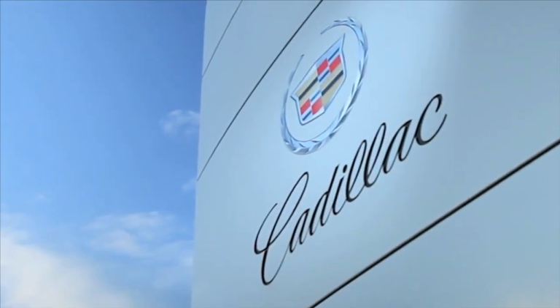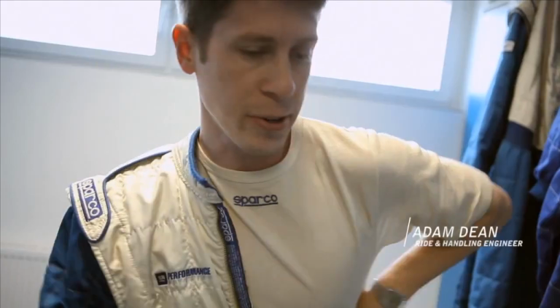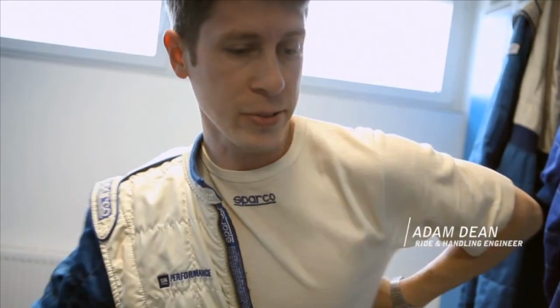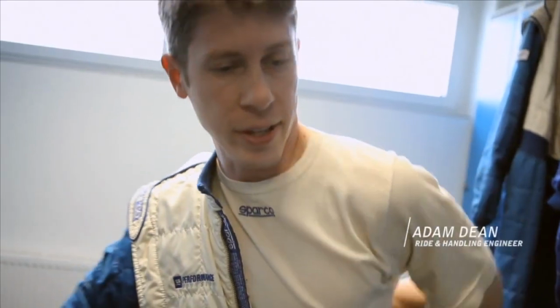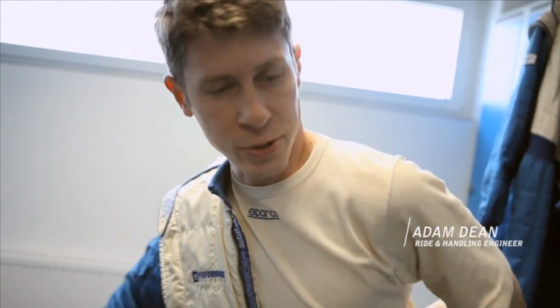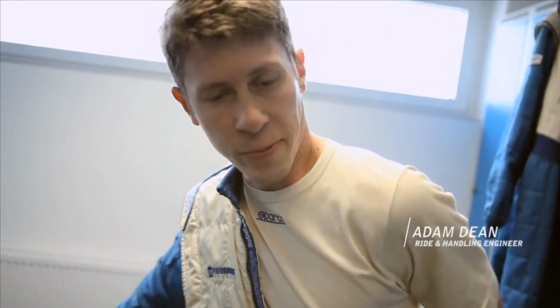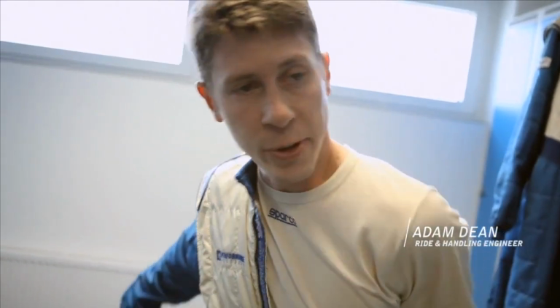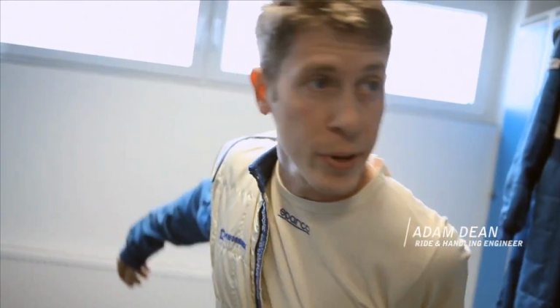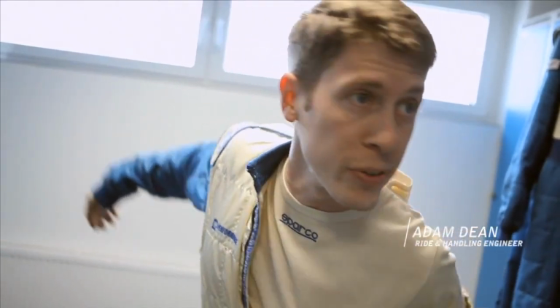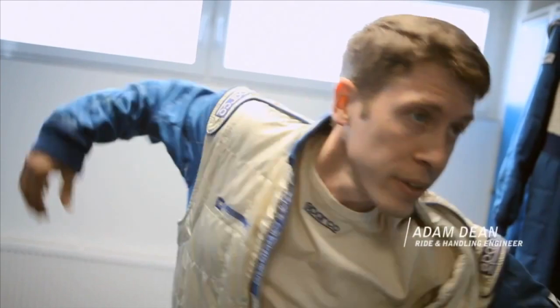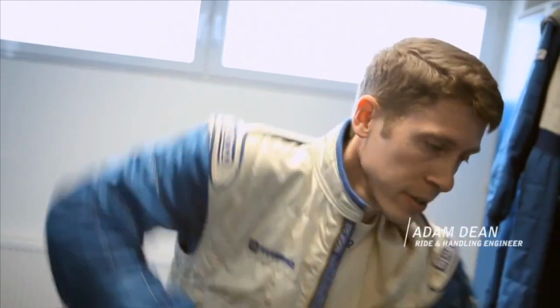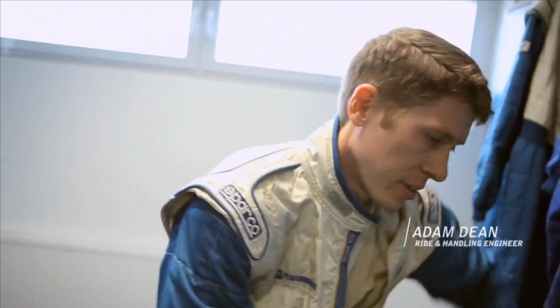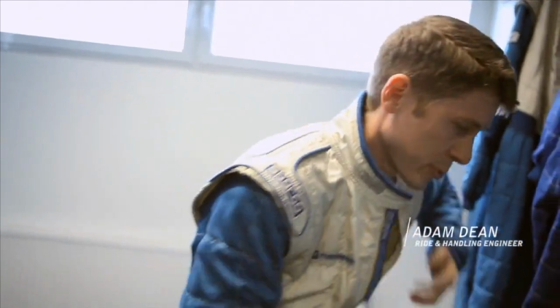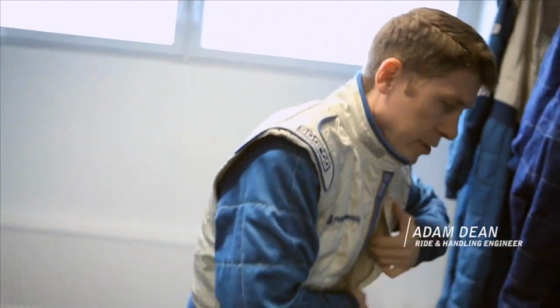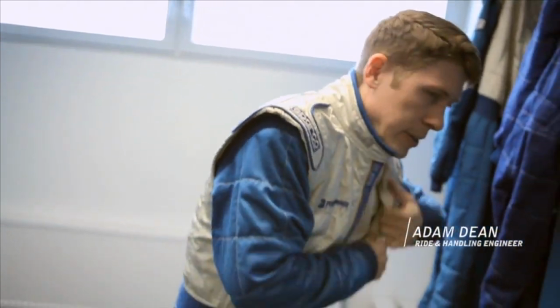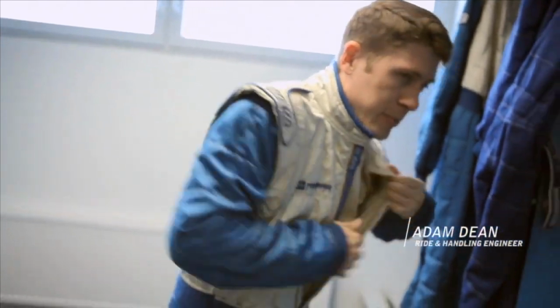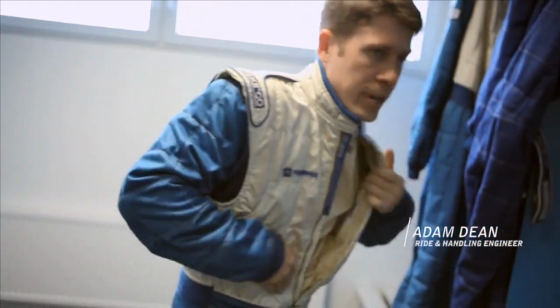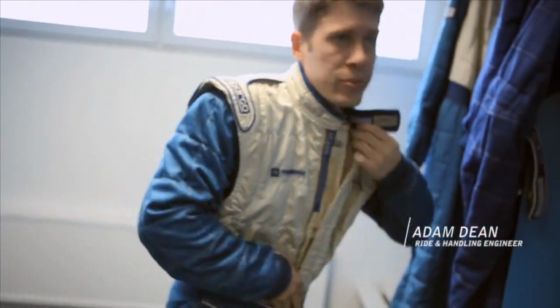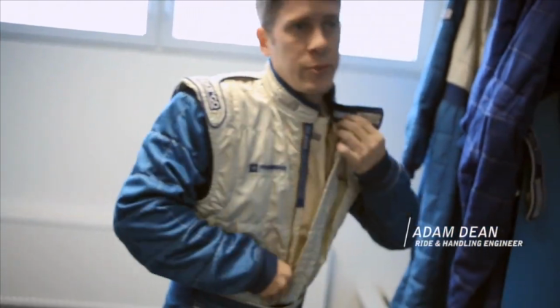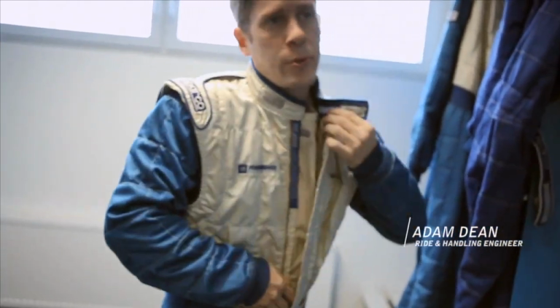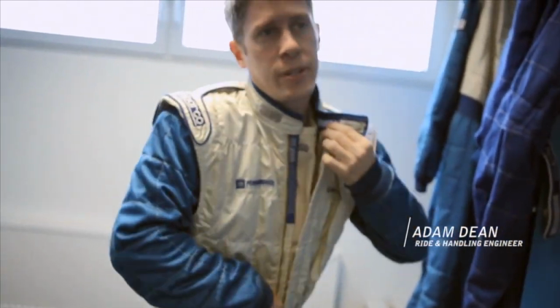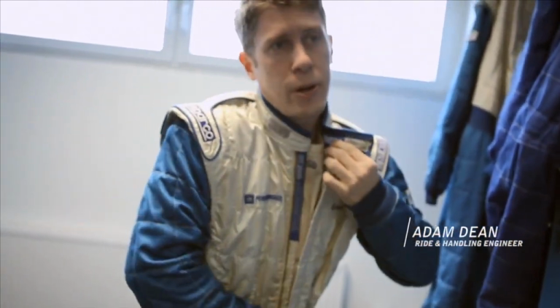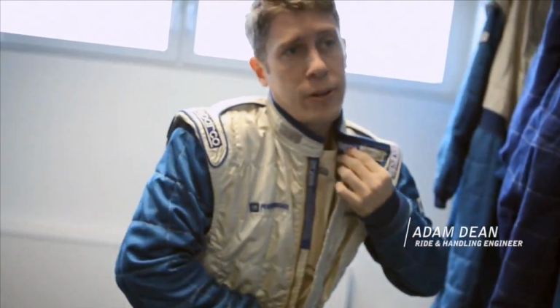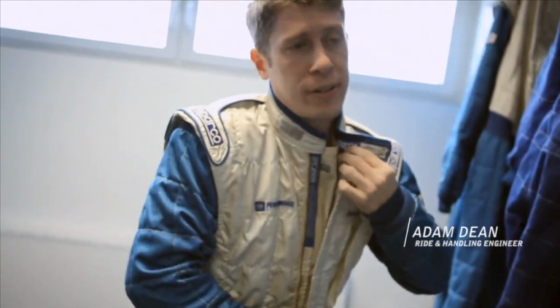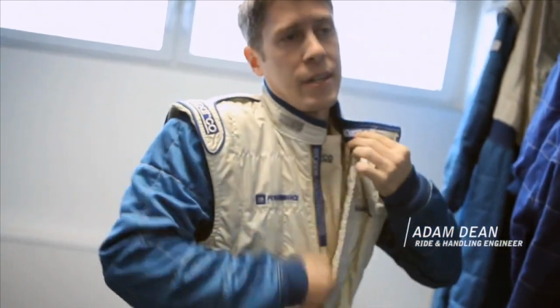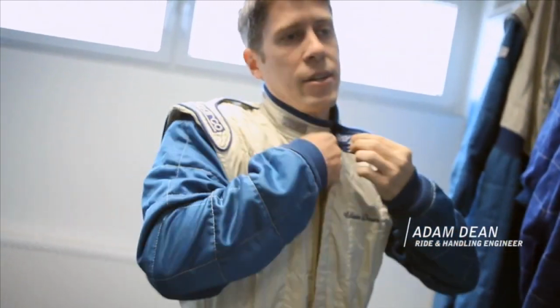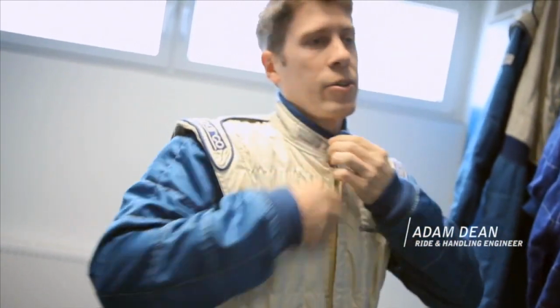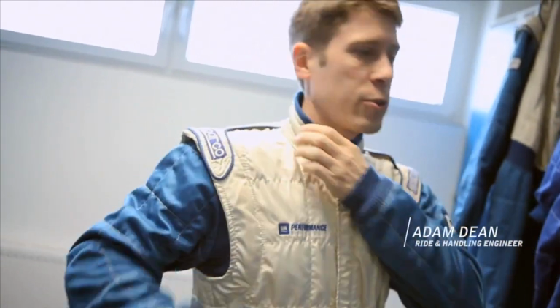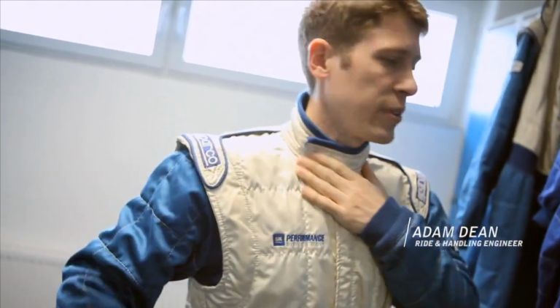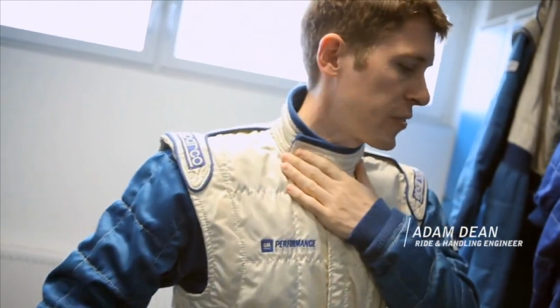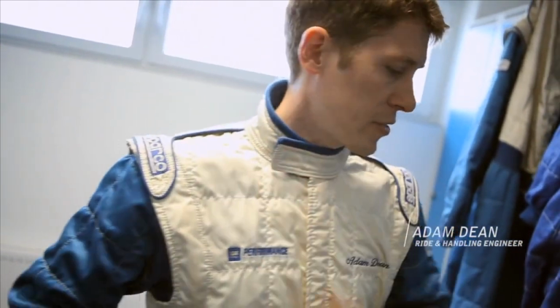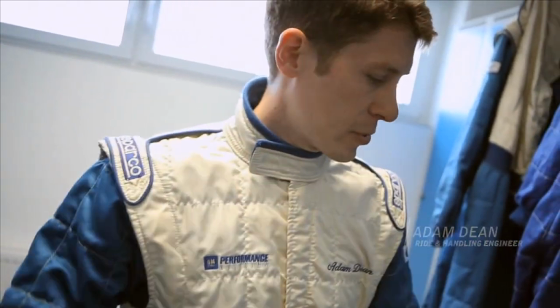The car is taking shape very well. It's running good lap times and we're ready to go out and go even faster.